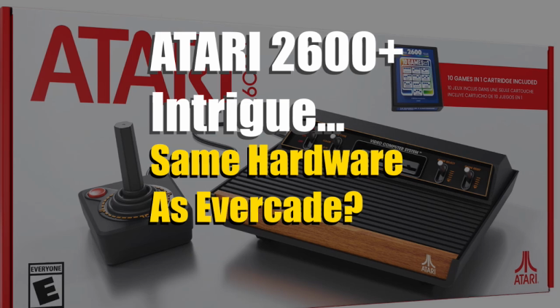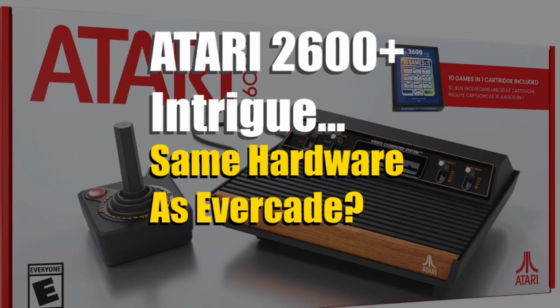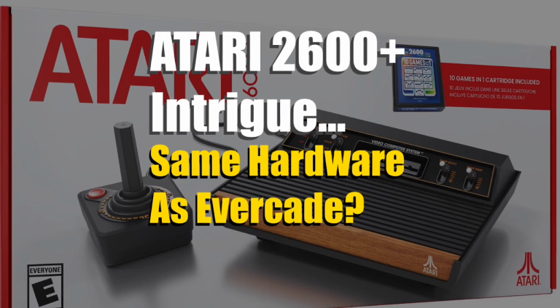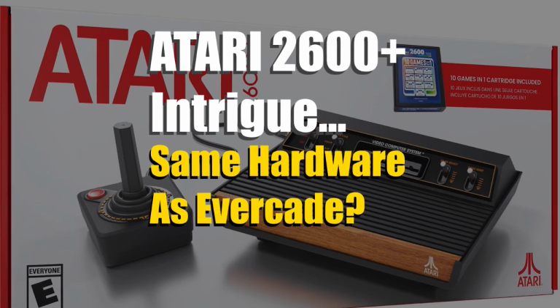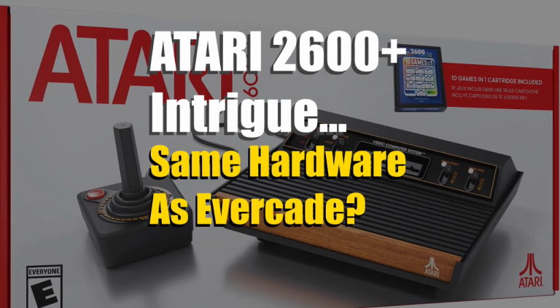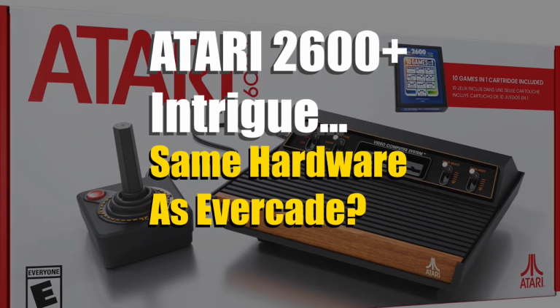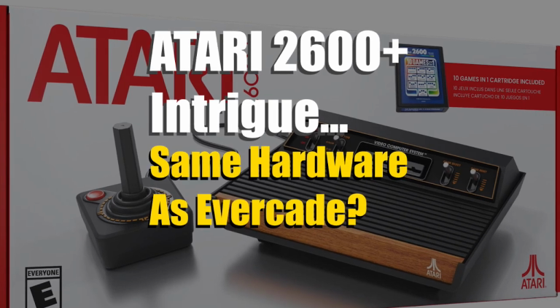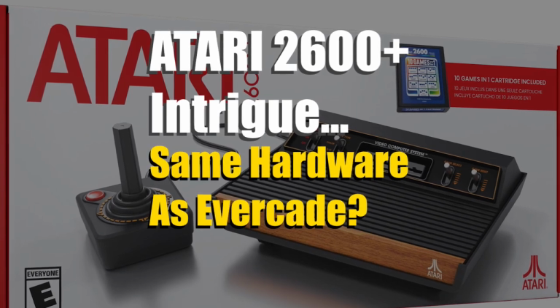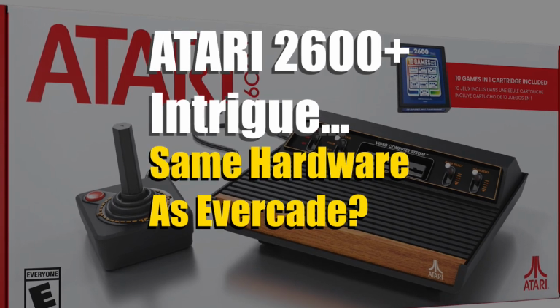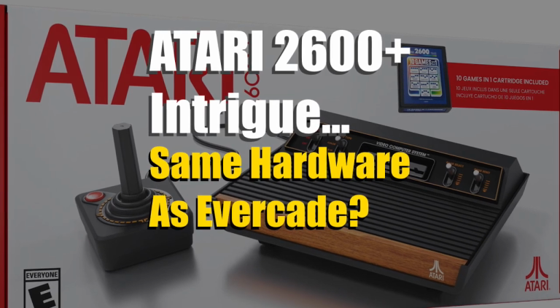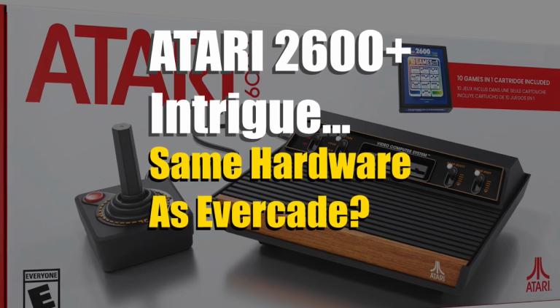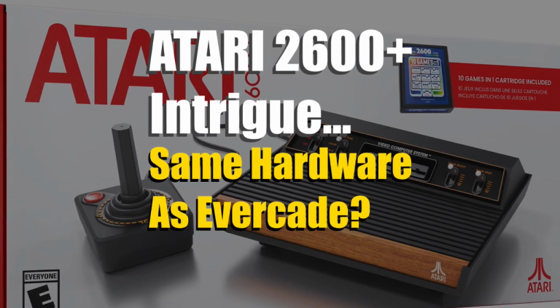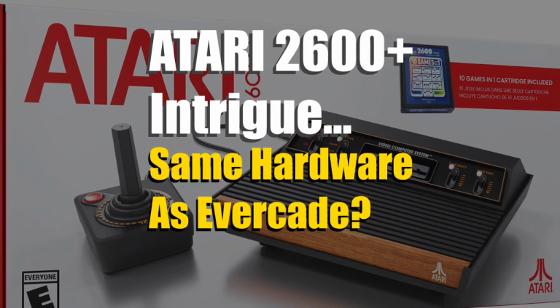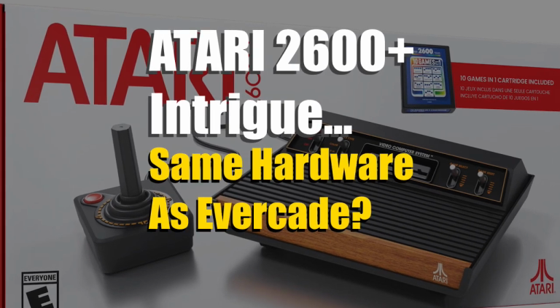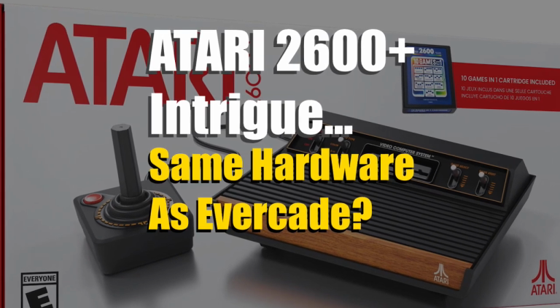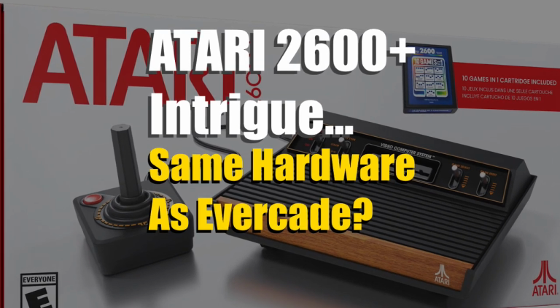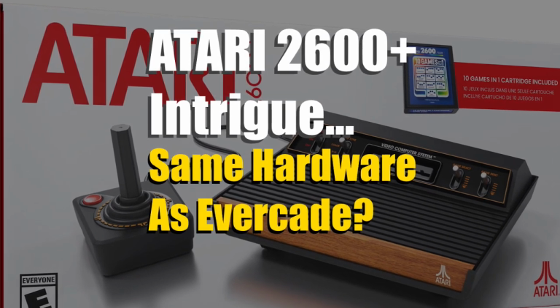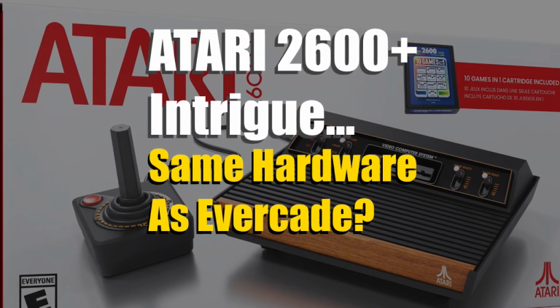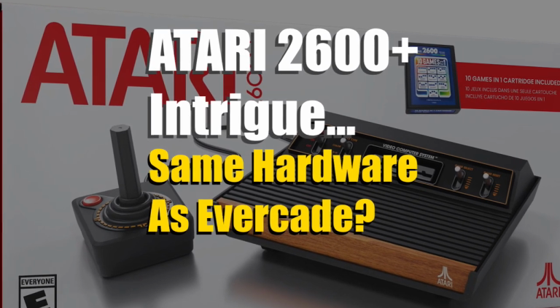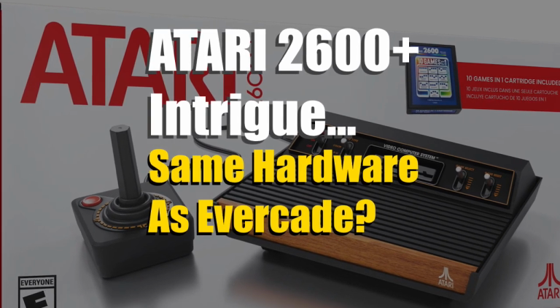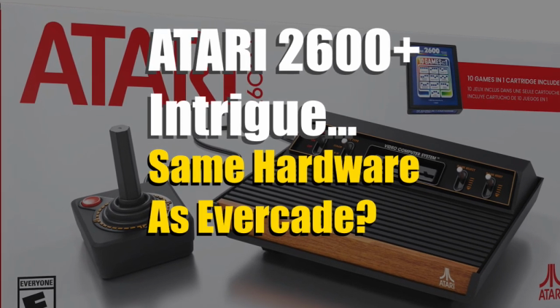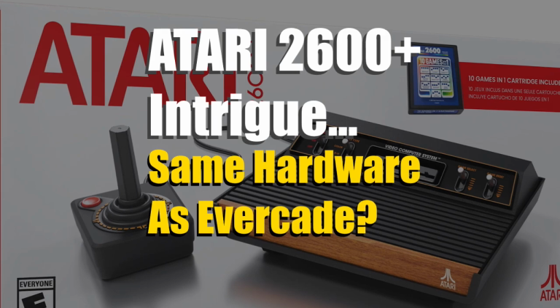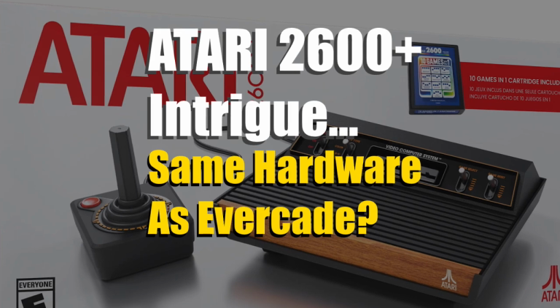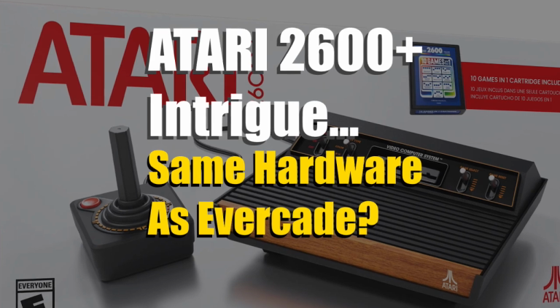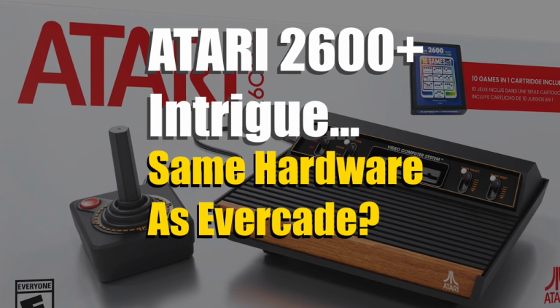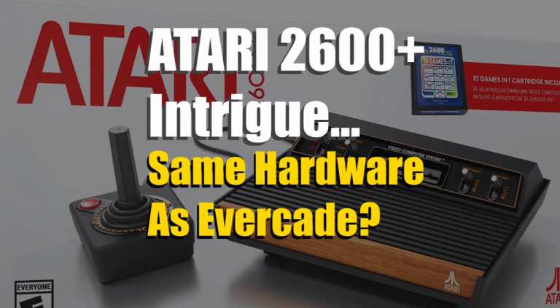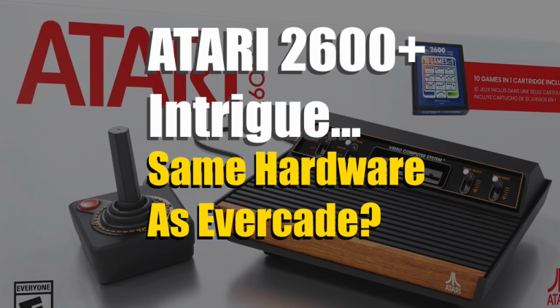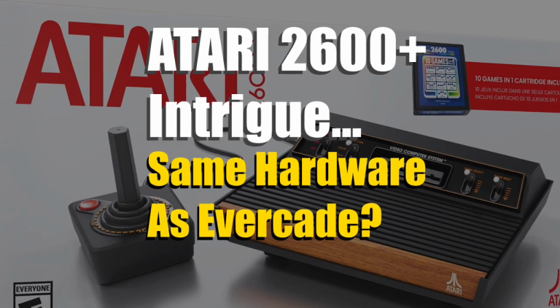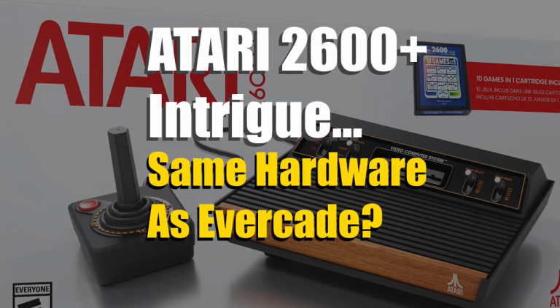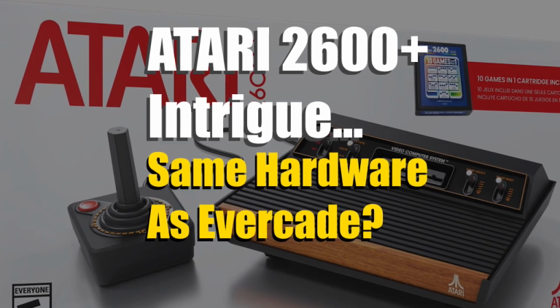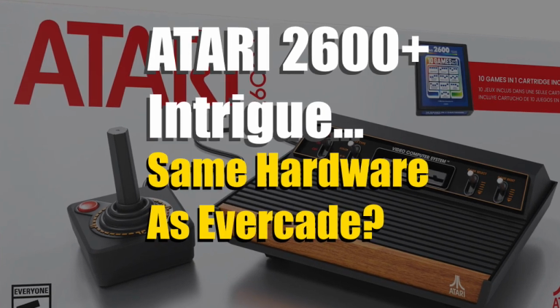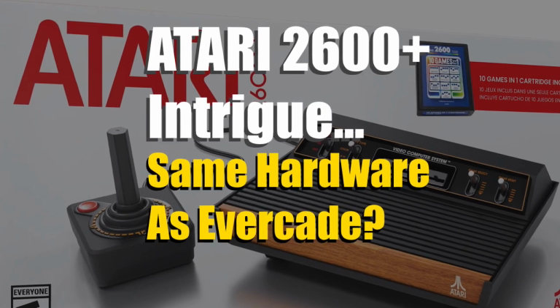There is something odd about the Atari 2600 Plus. It may be nothing at all, but then again, who knows, right?